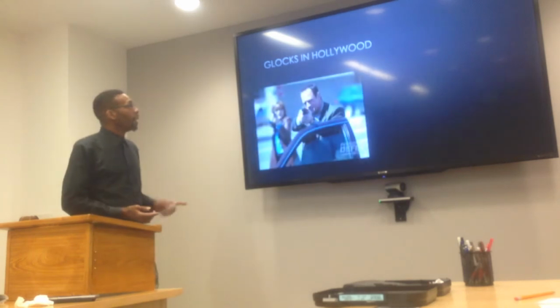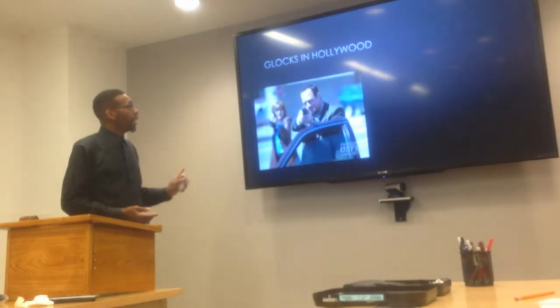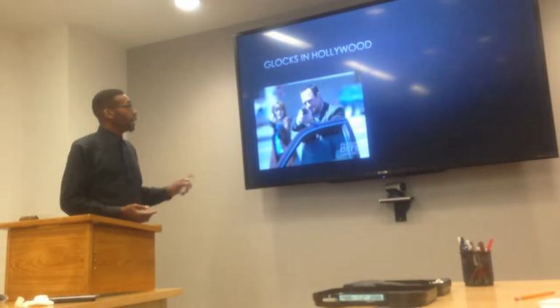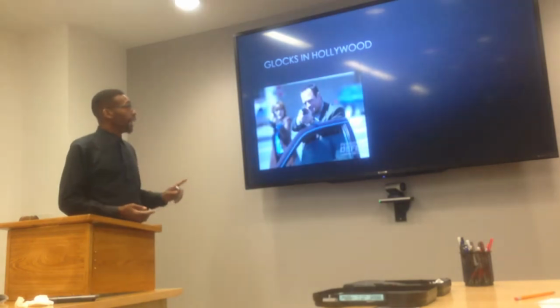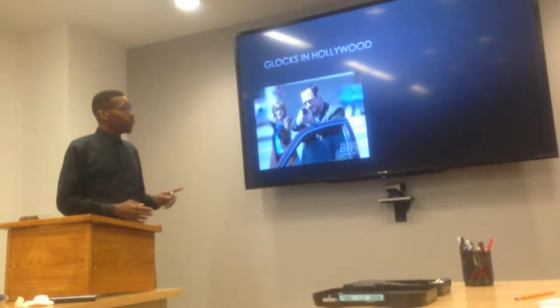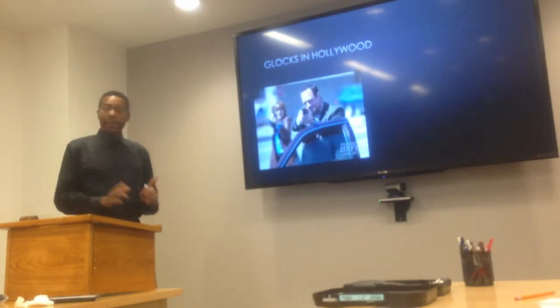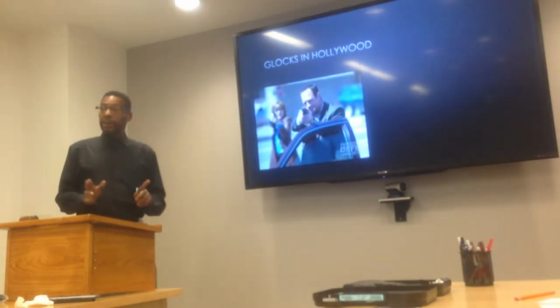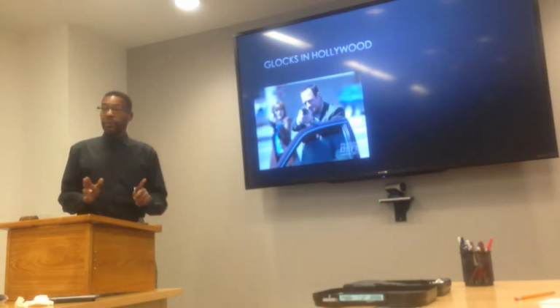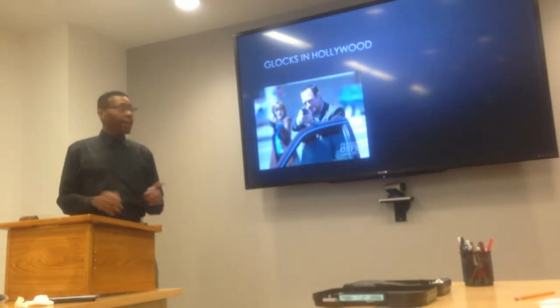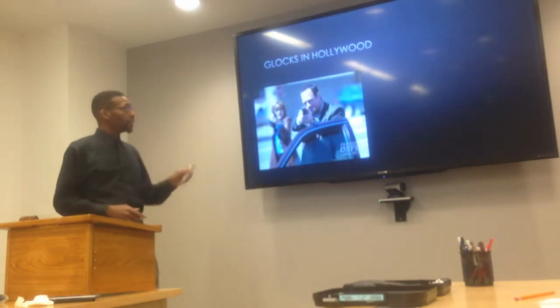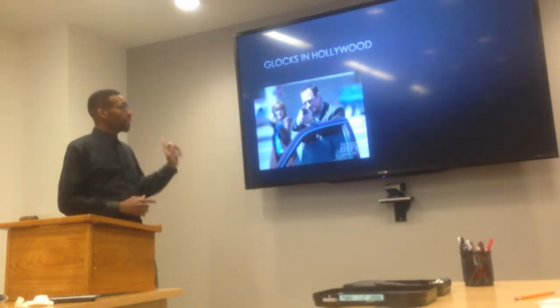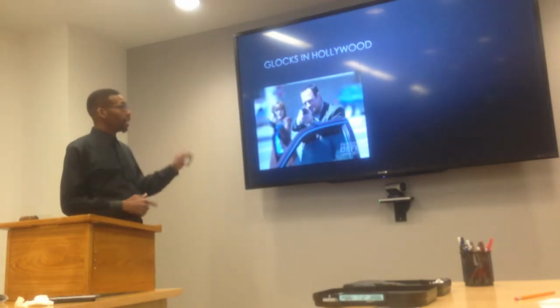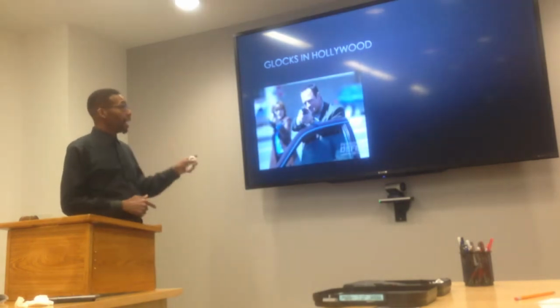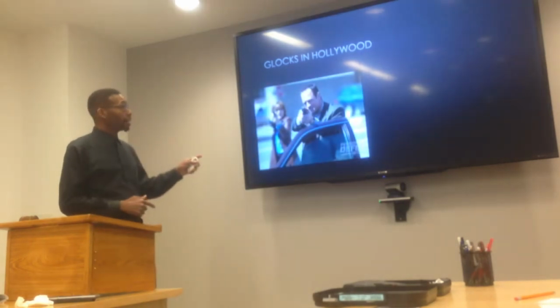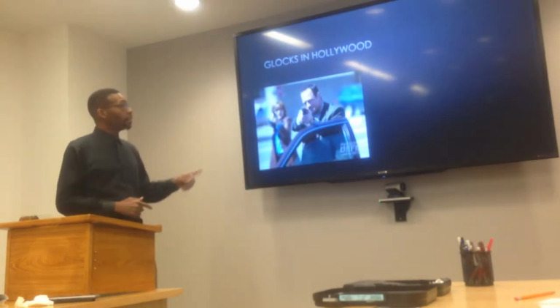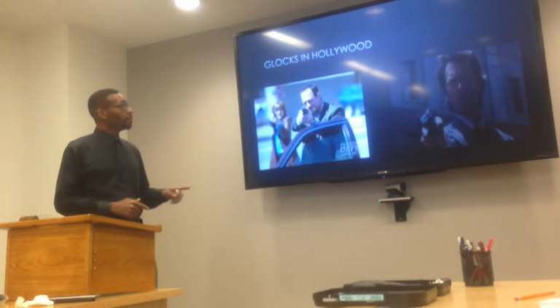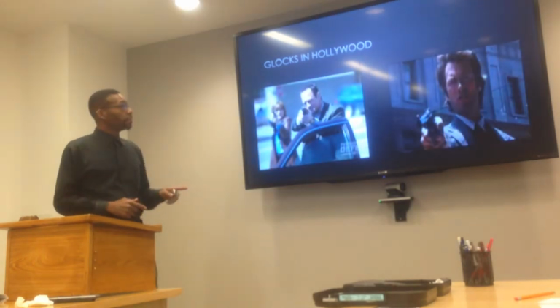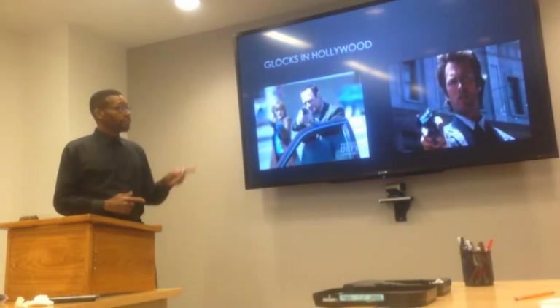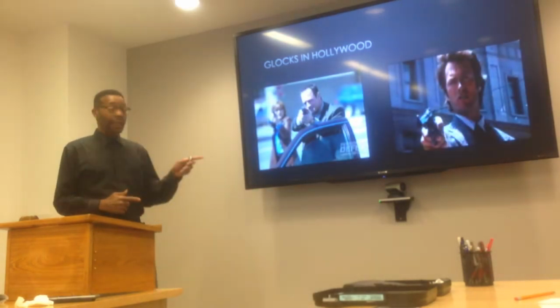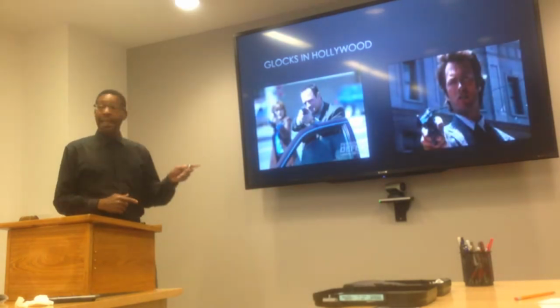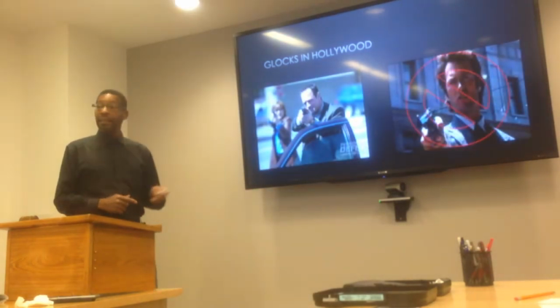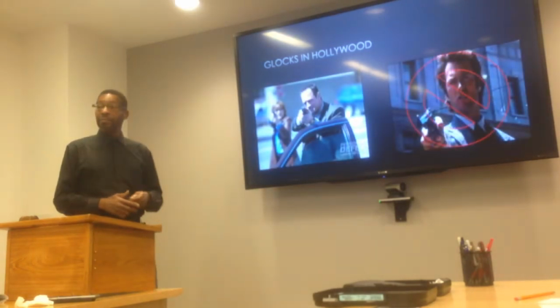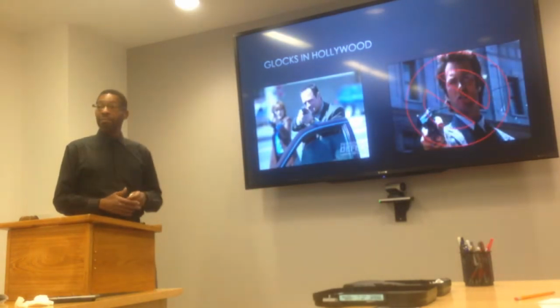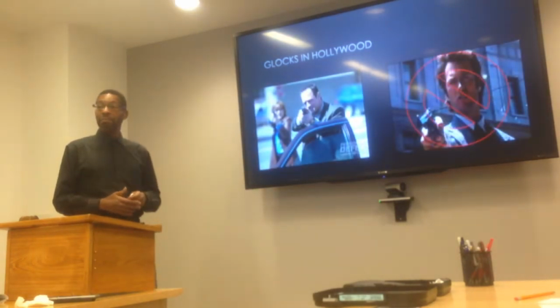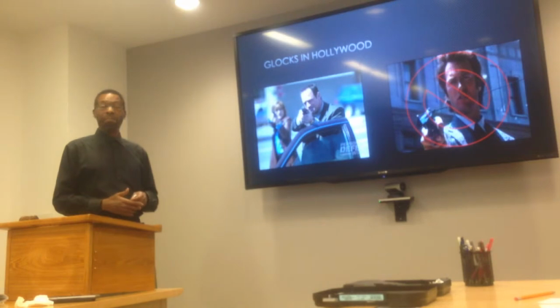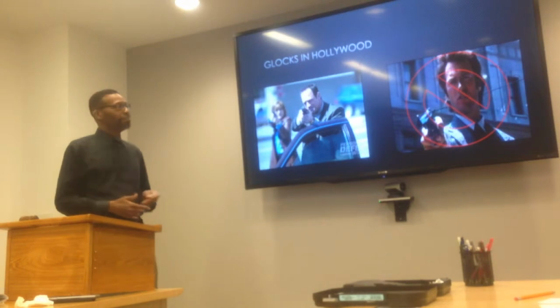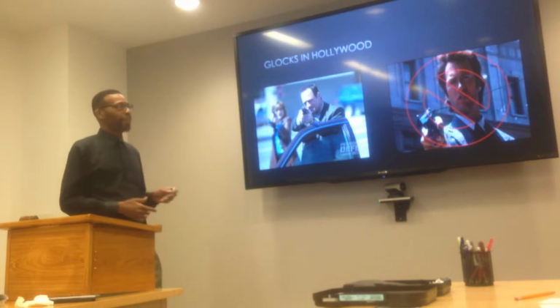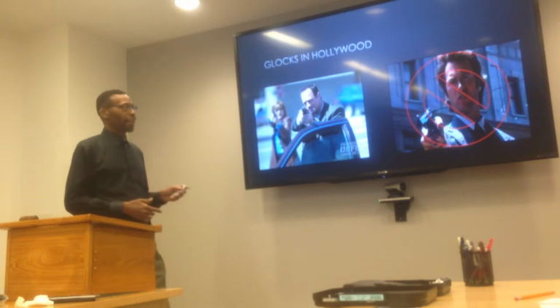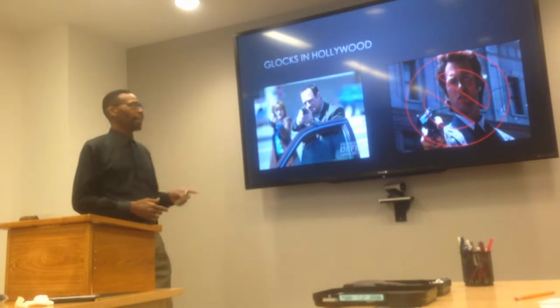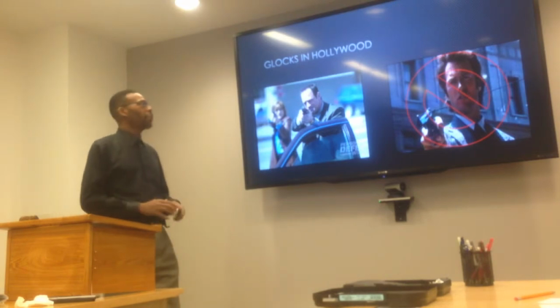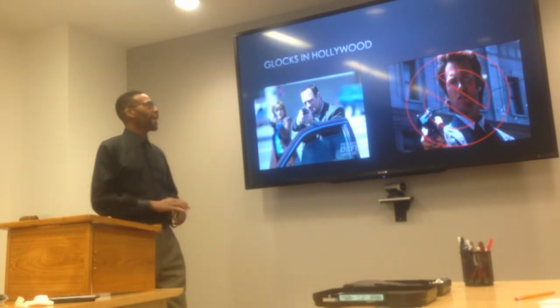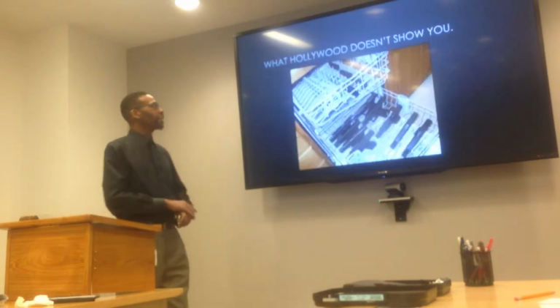Glocks in Hollywood — this is your test. Glock? Is that a Glock? No, not a Glock. You pass.